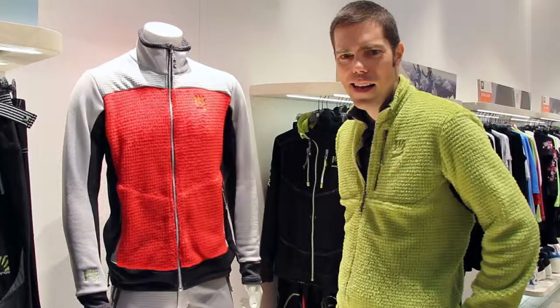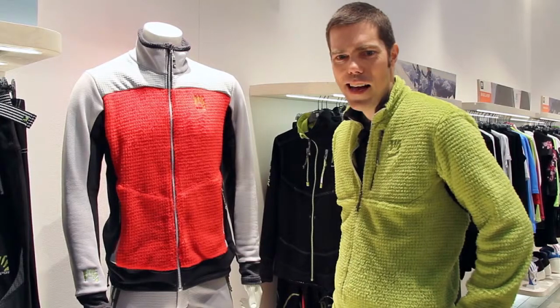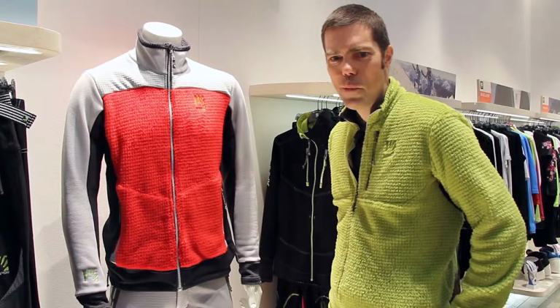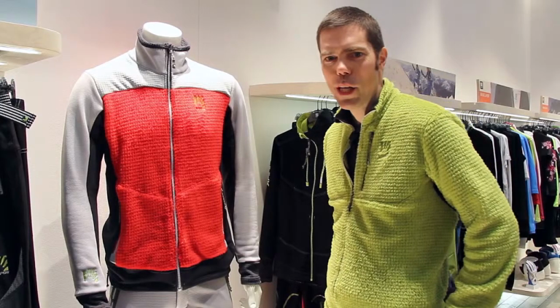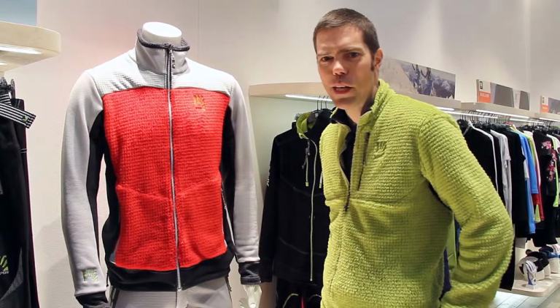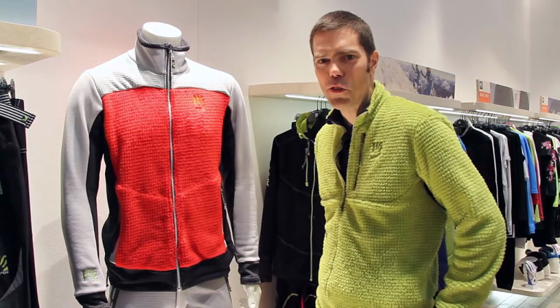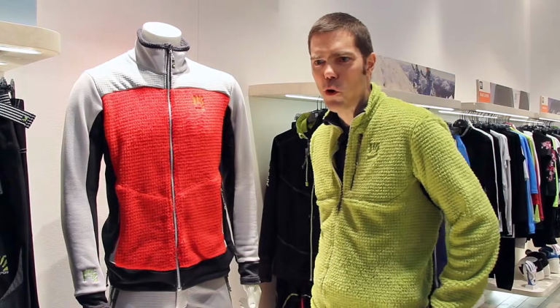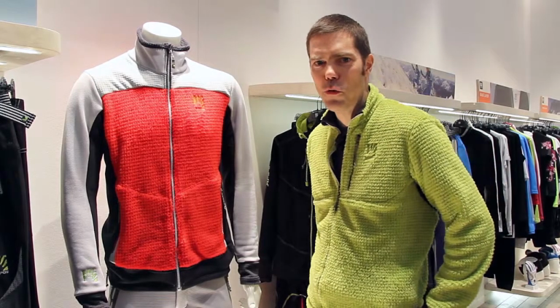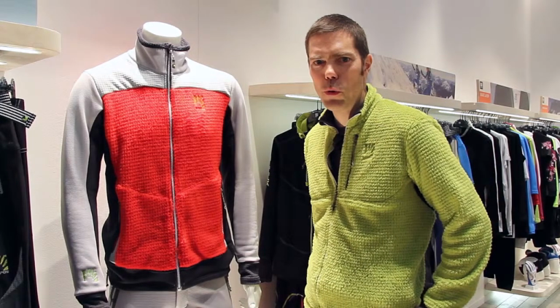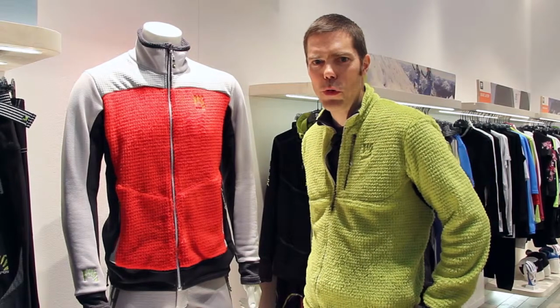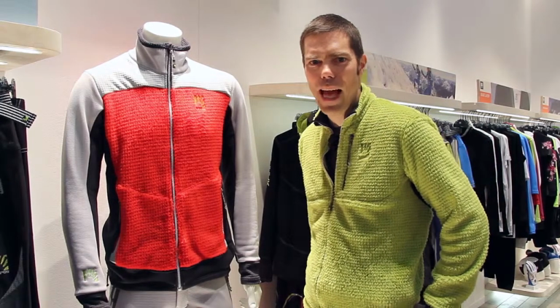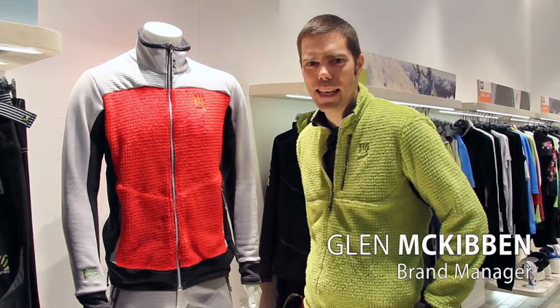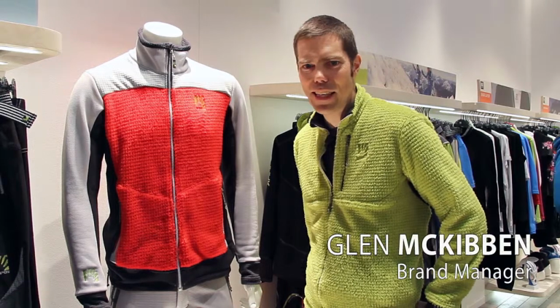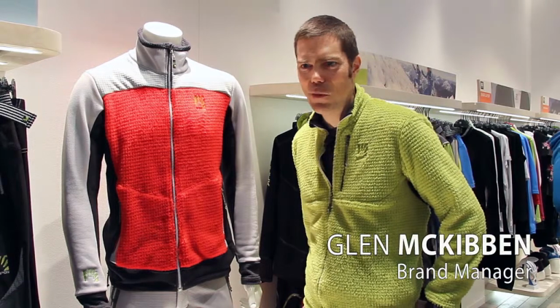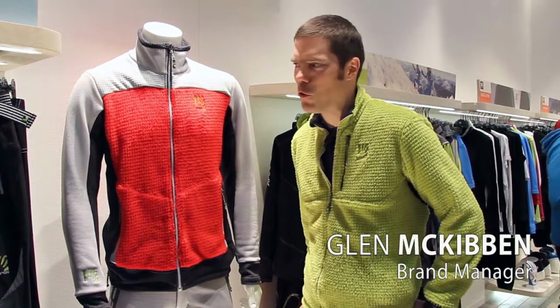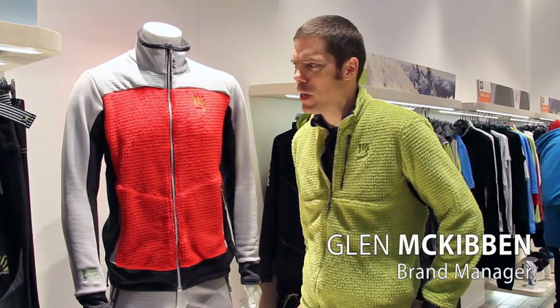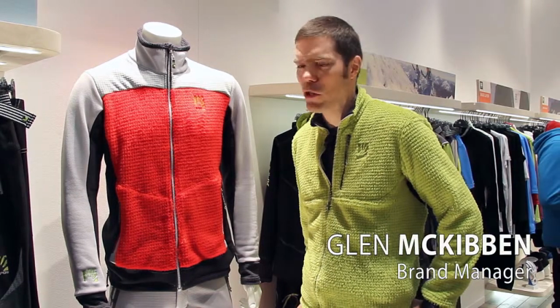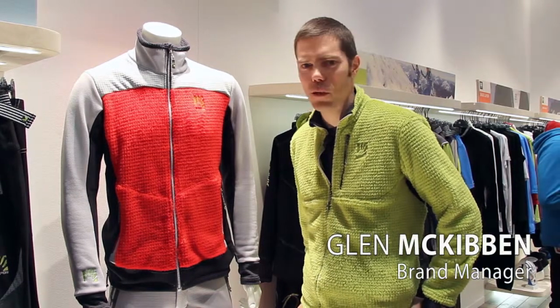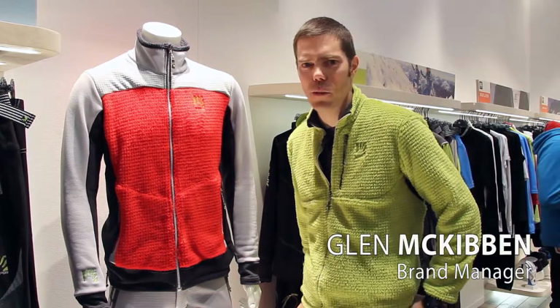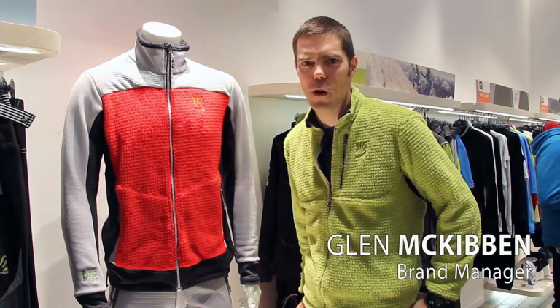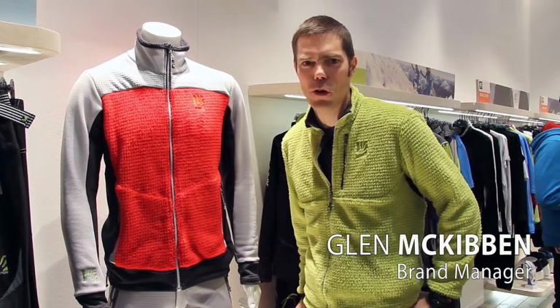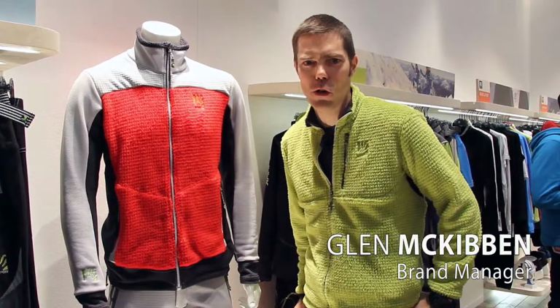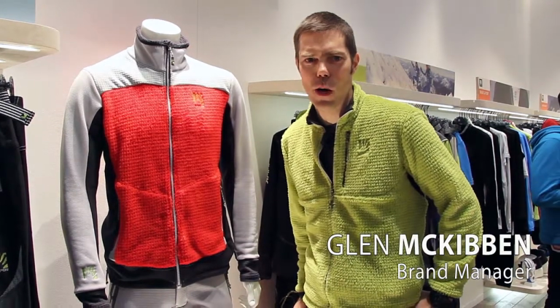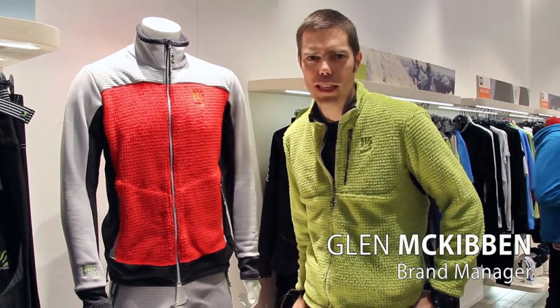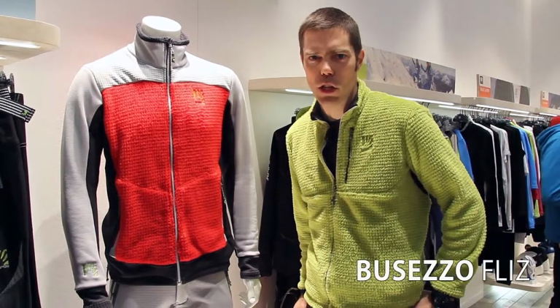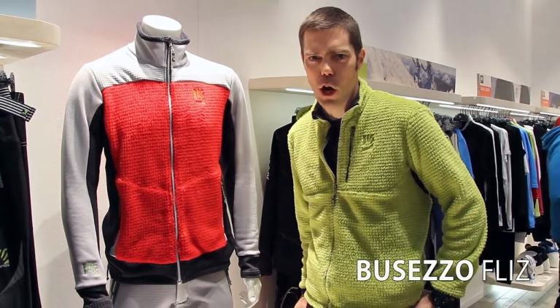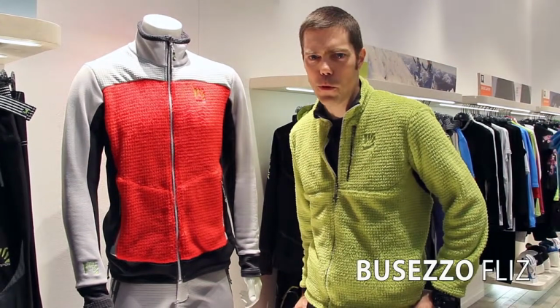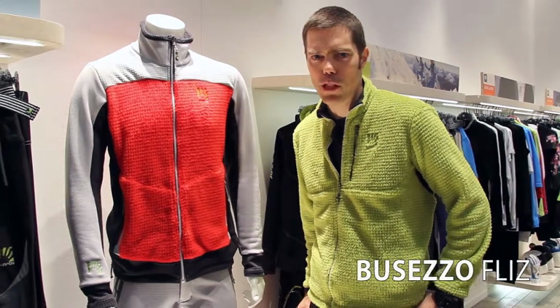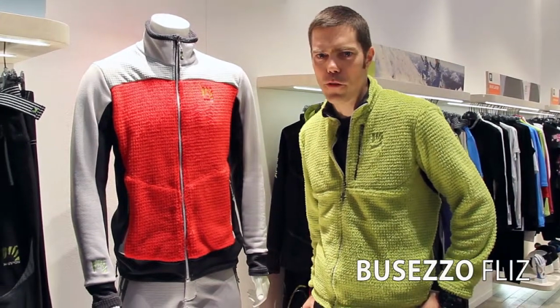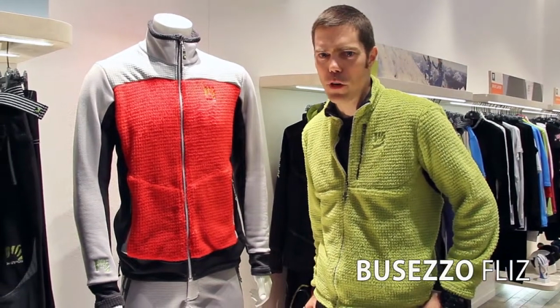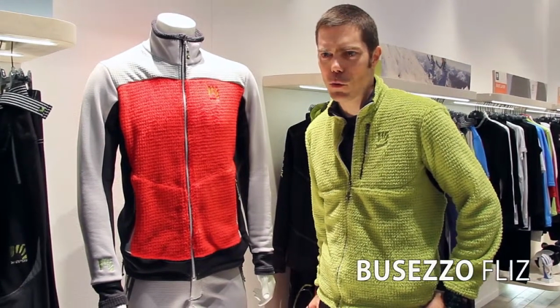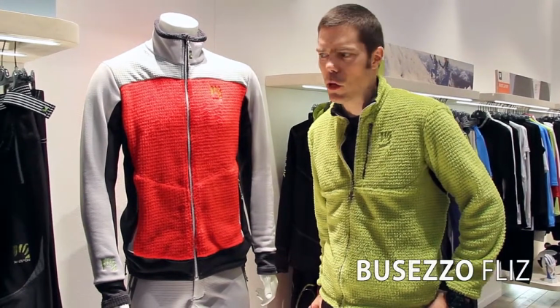Hi, I'm Glenn in the Sportful booth at the ISPO trade show with some of our new updates in the CarPost line for next winter.